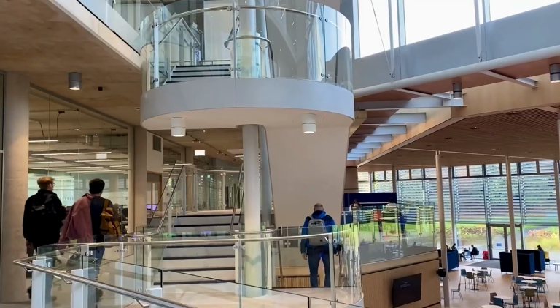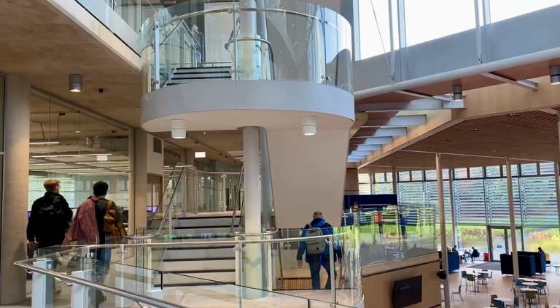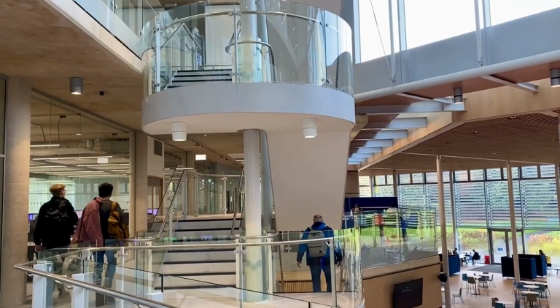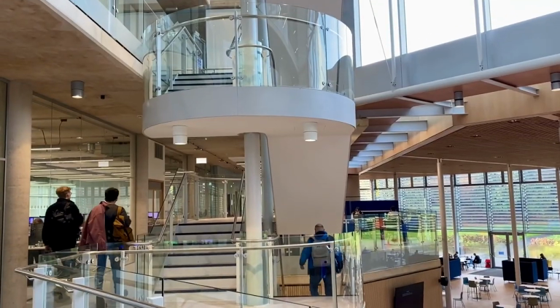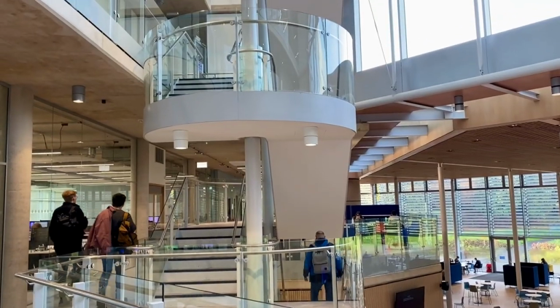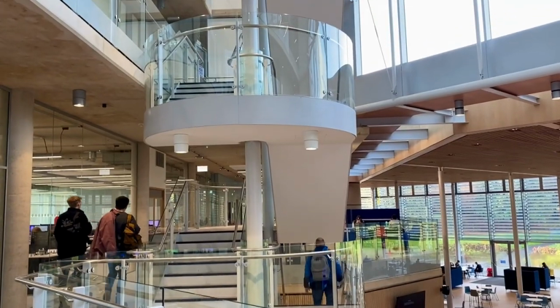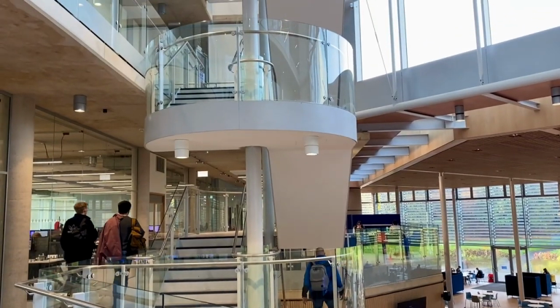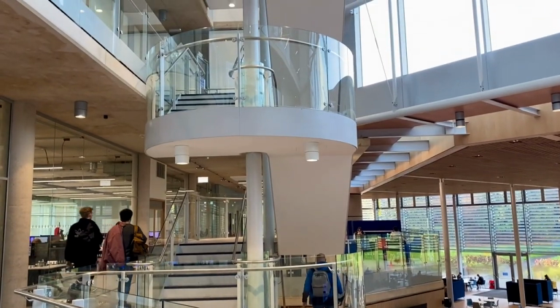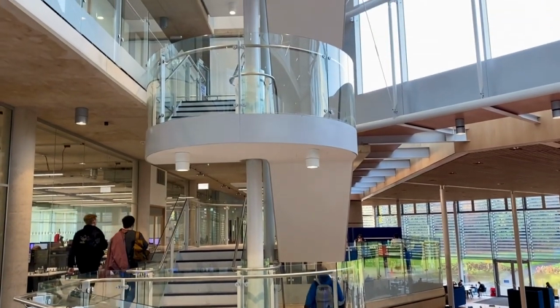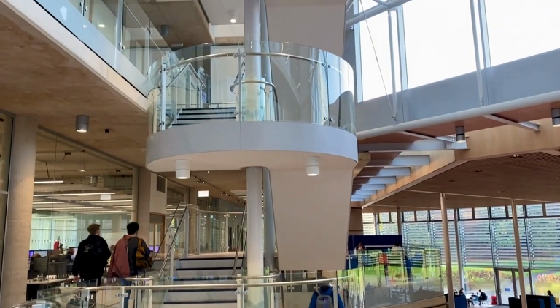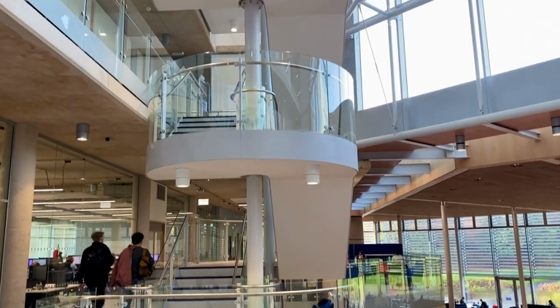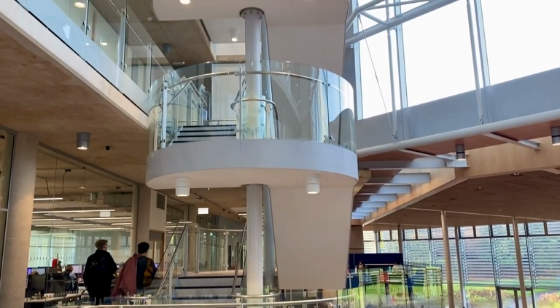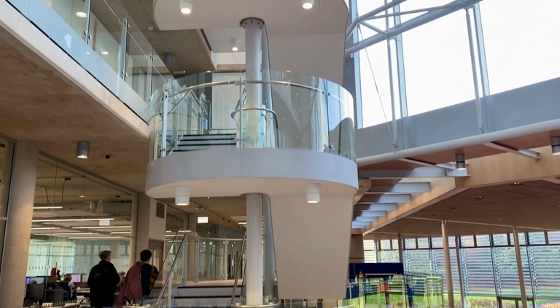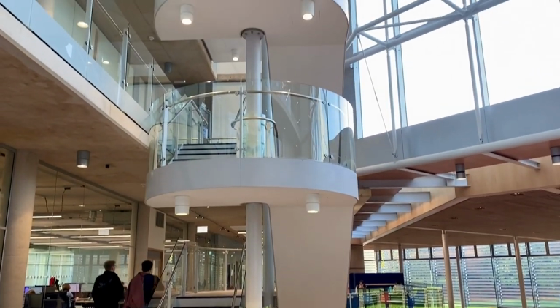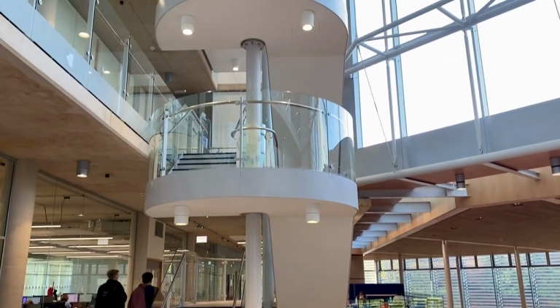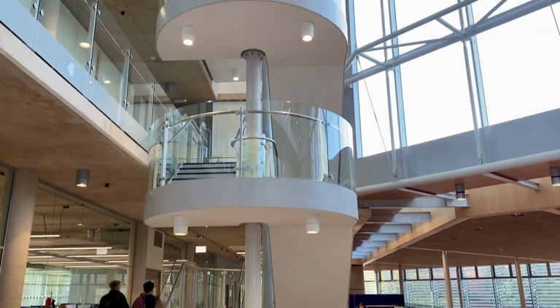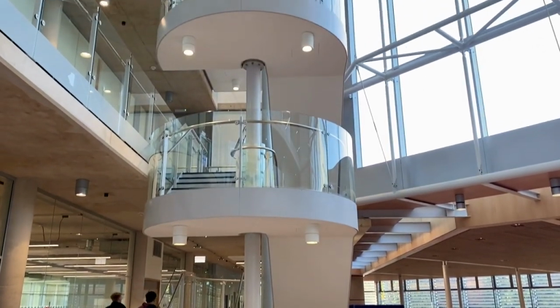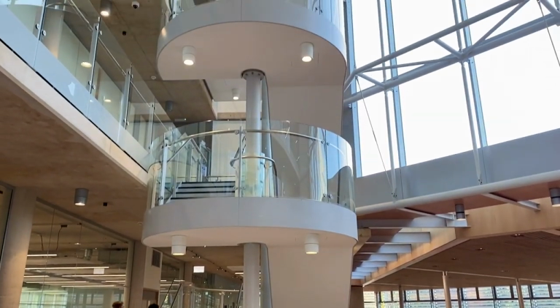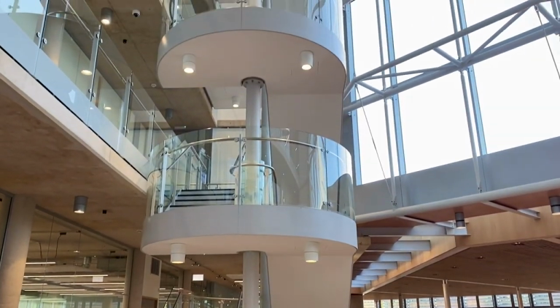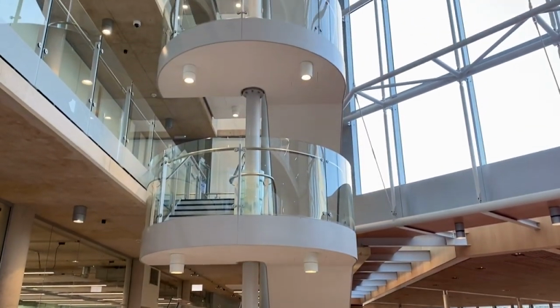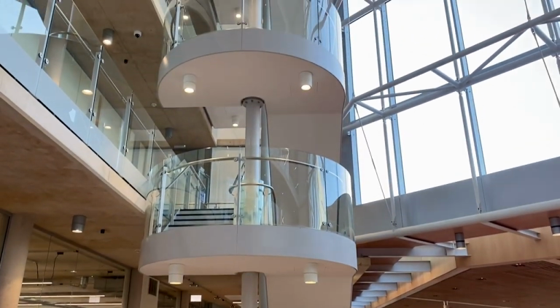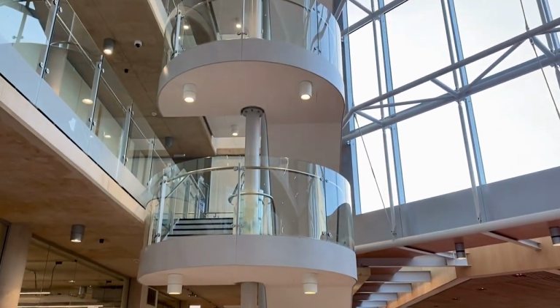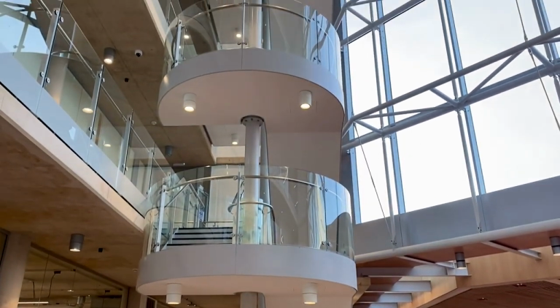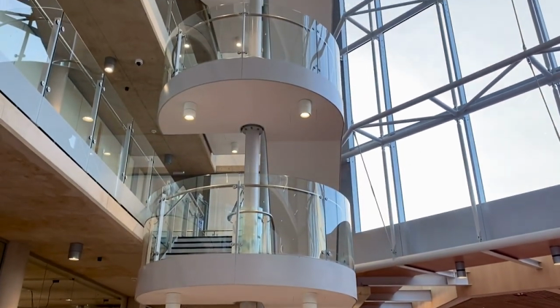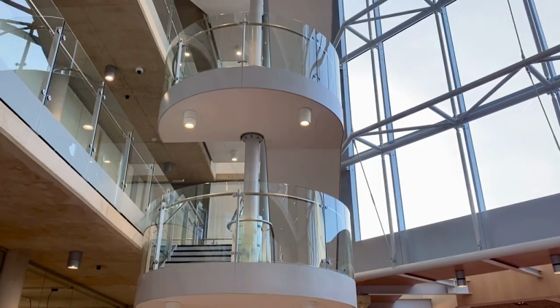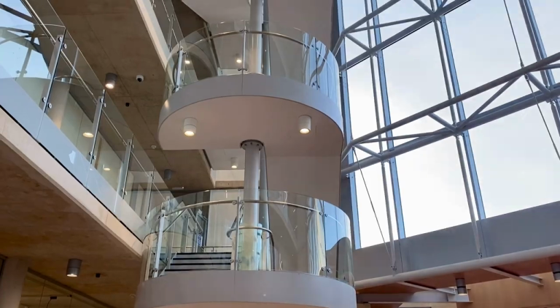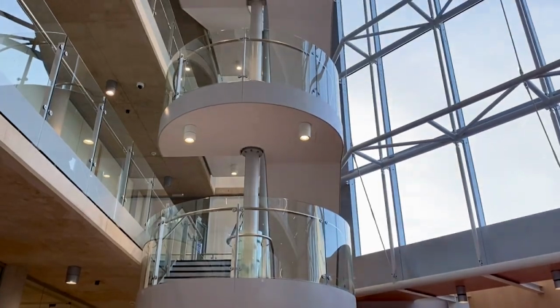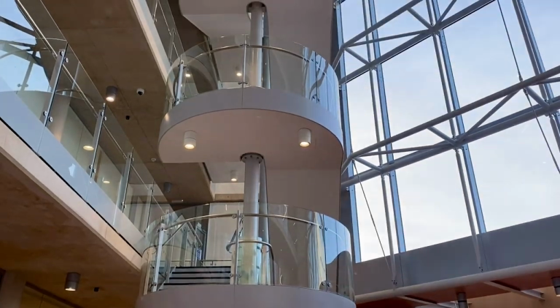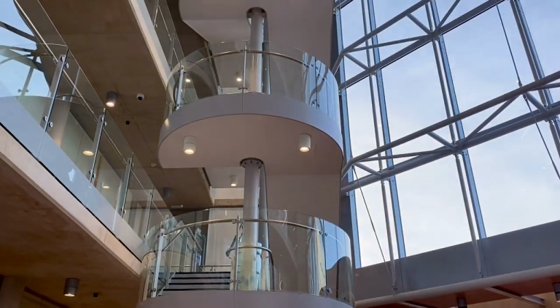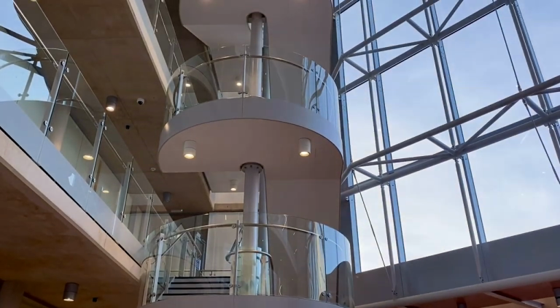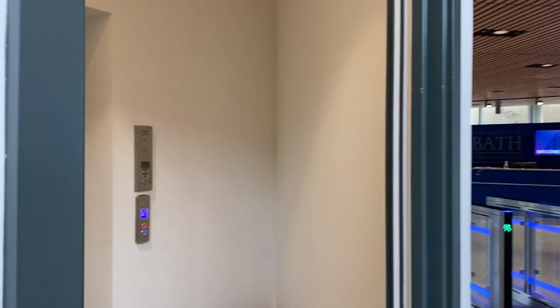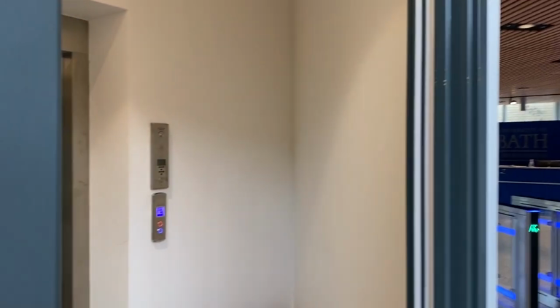You can access all floors via the central stairs or the lift, going from floor 0 to floor 4.